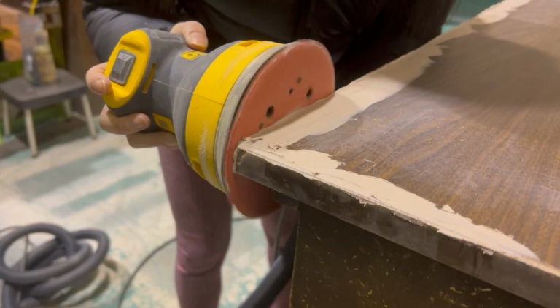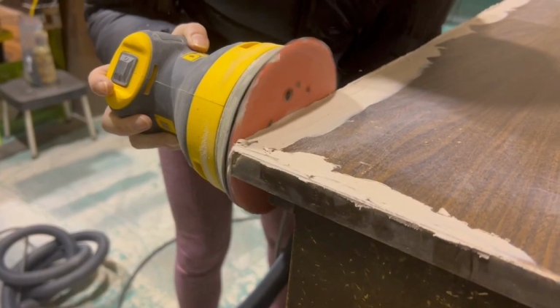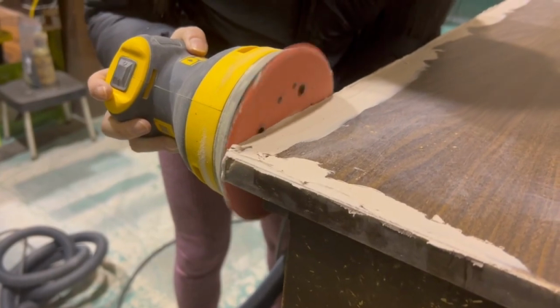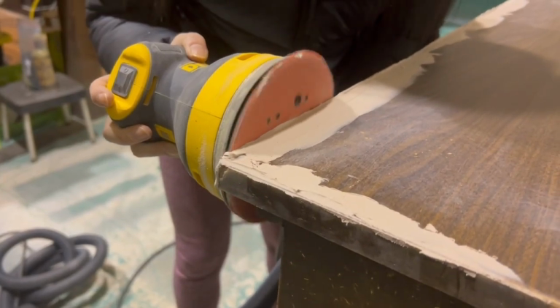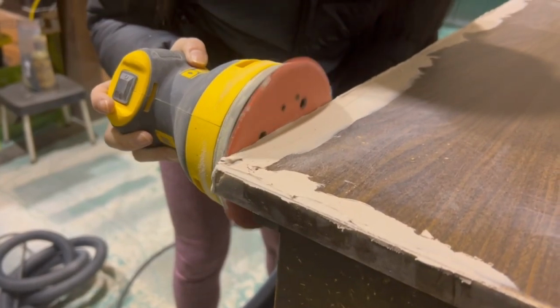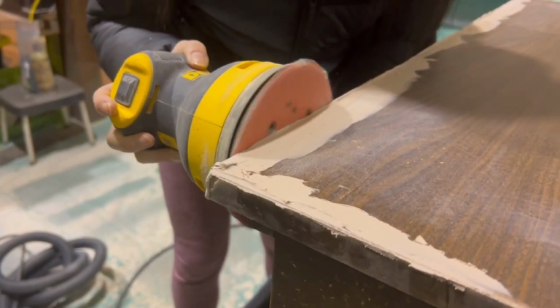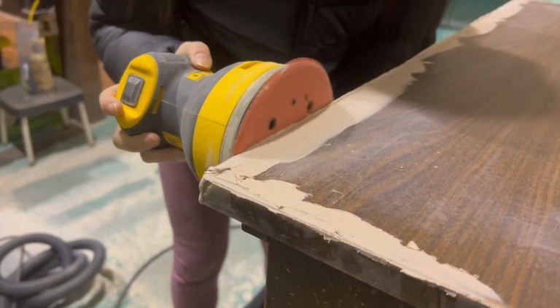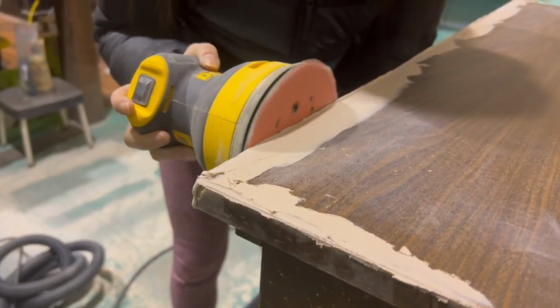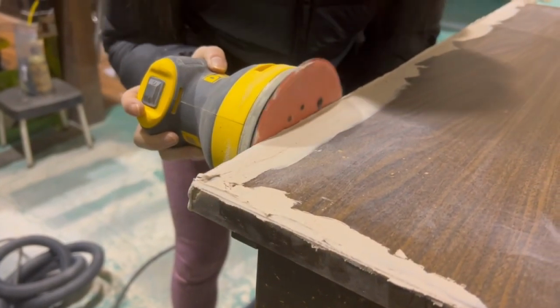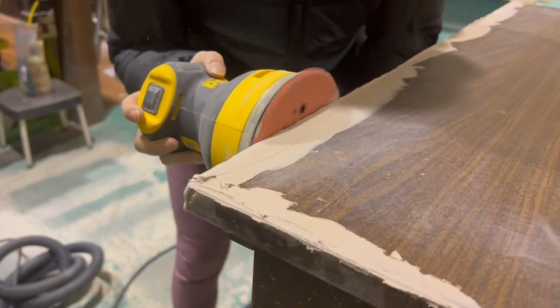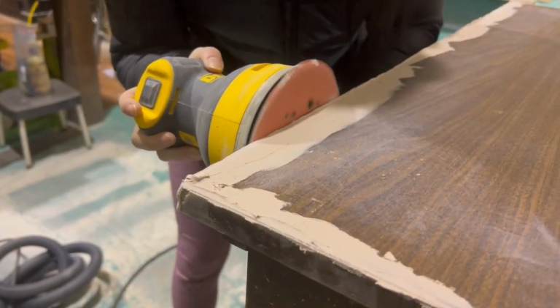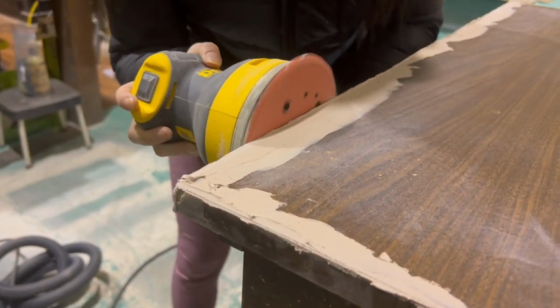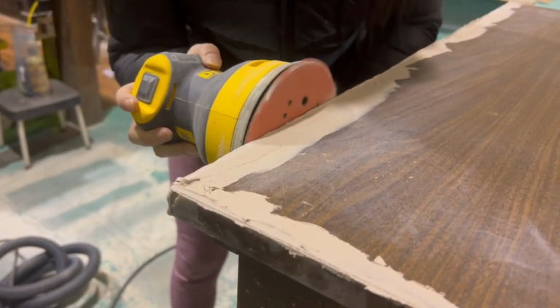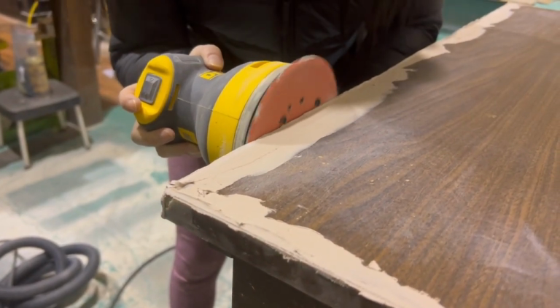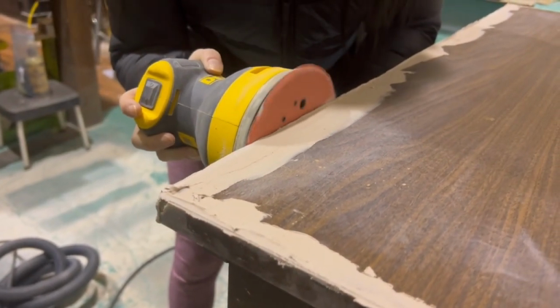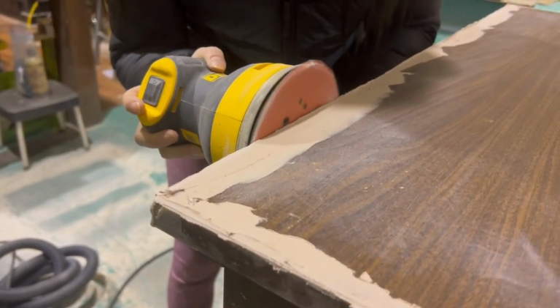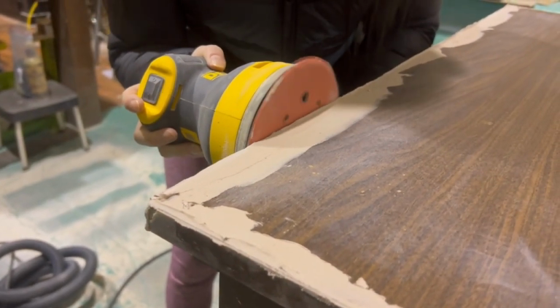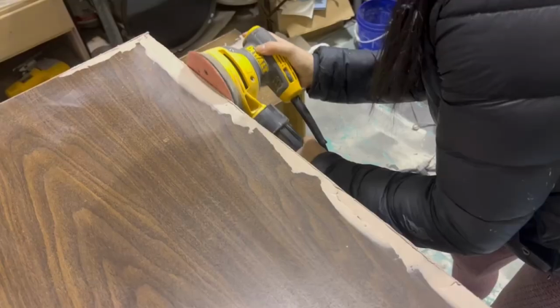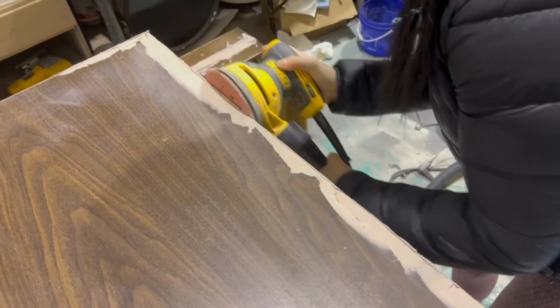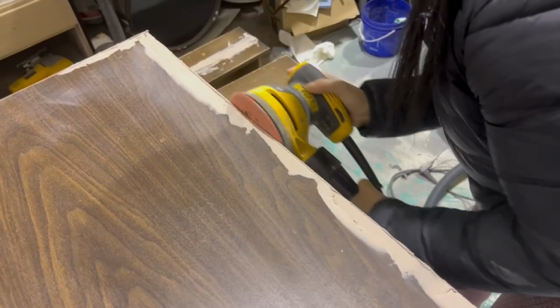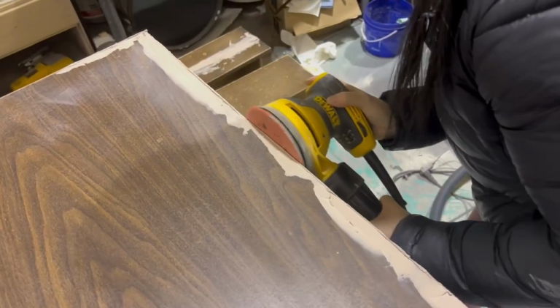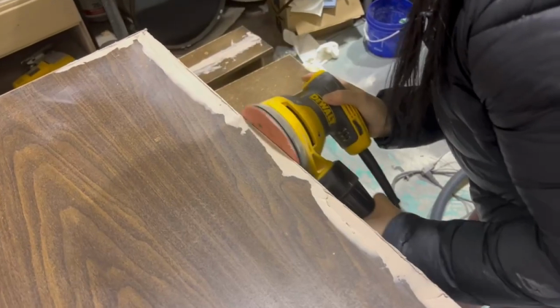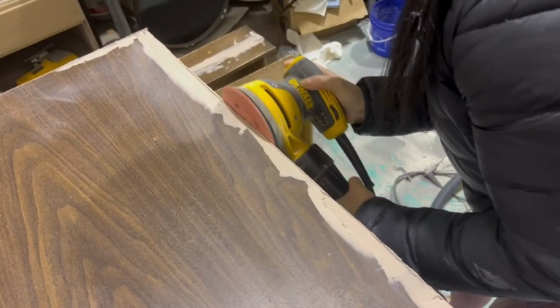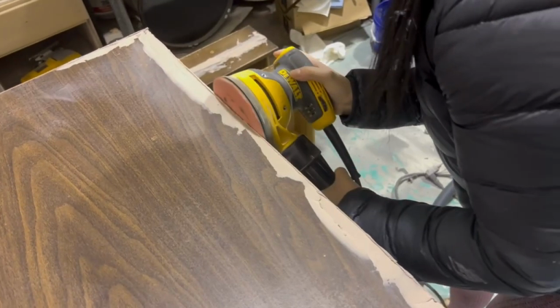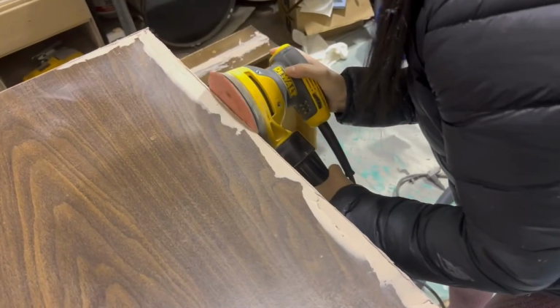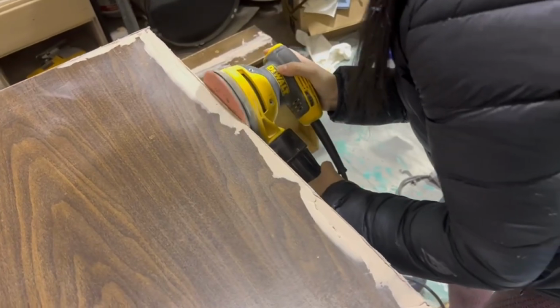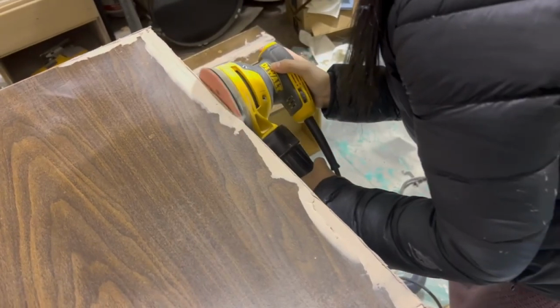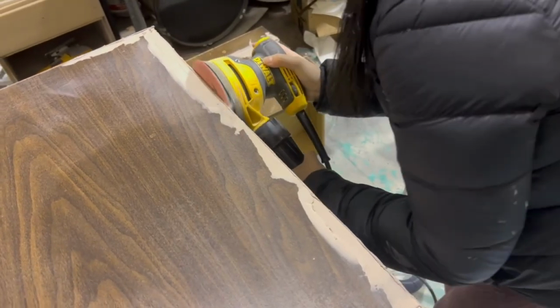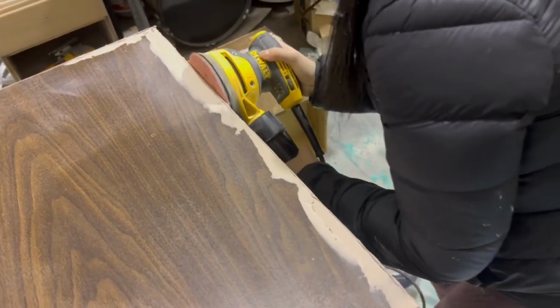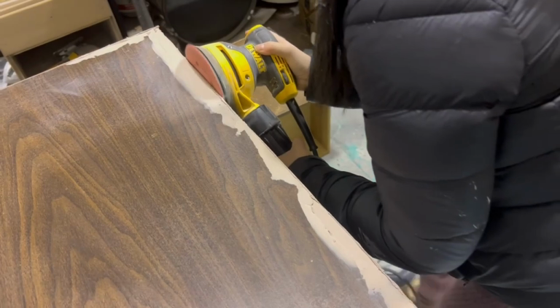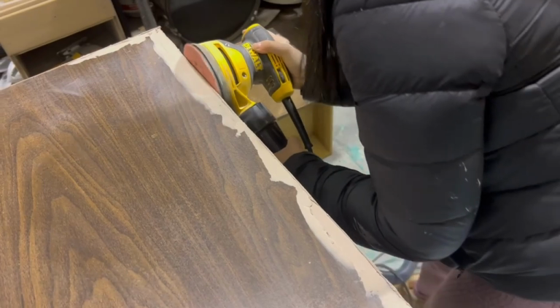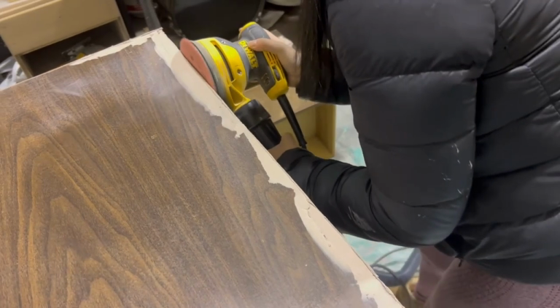Bondo dries super quickly, so after about 15 minutes I was ready to sand it all down smooth.